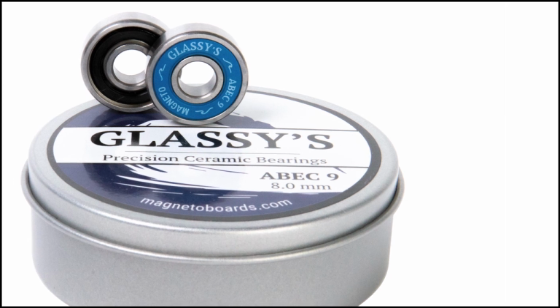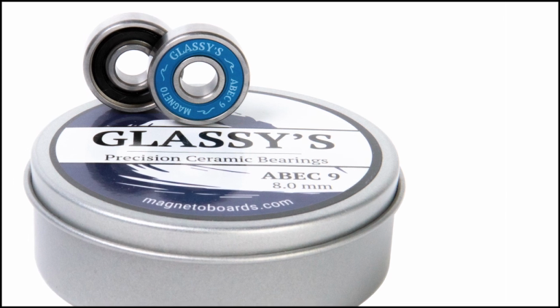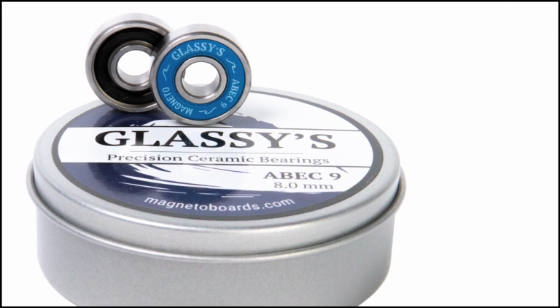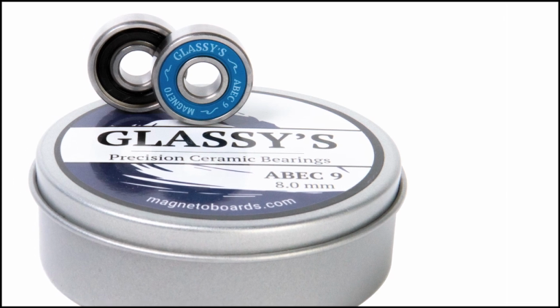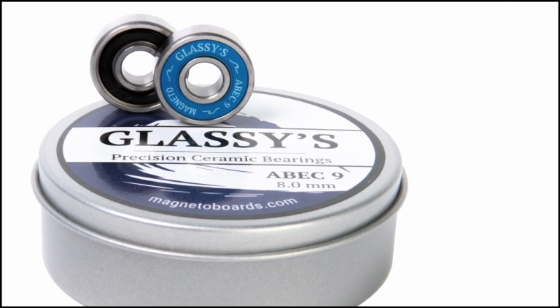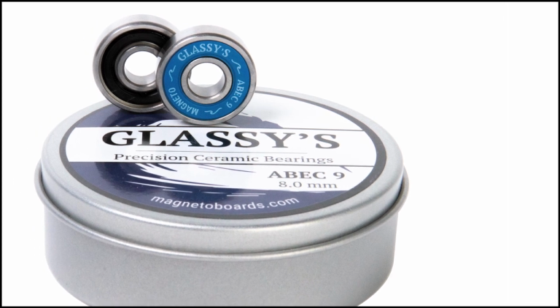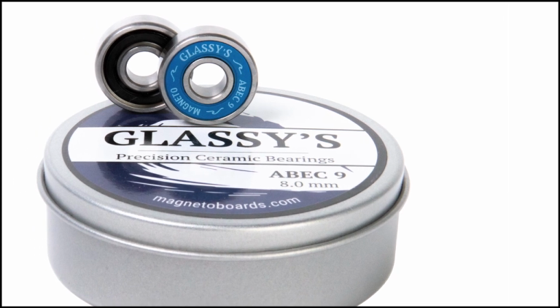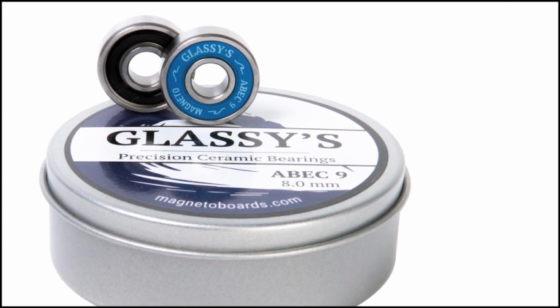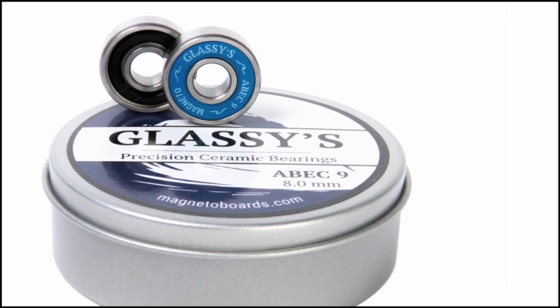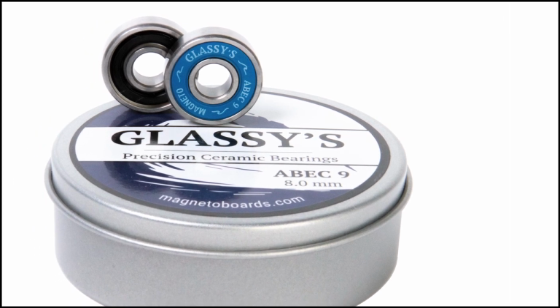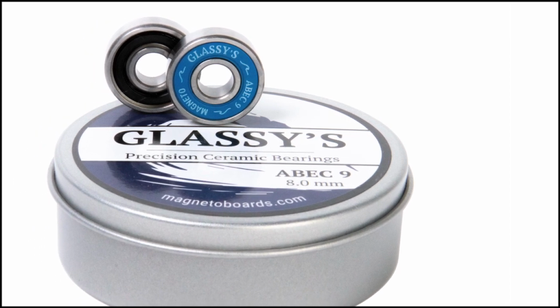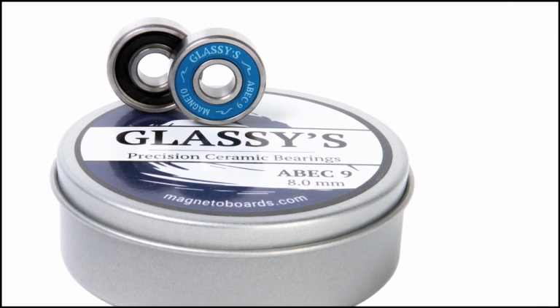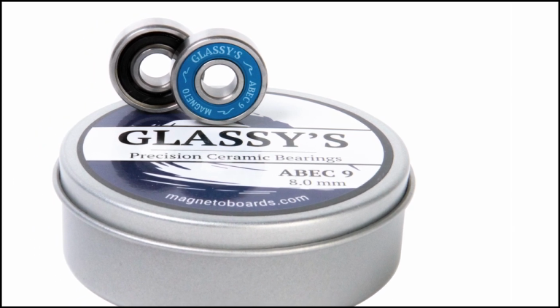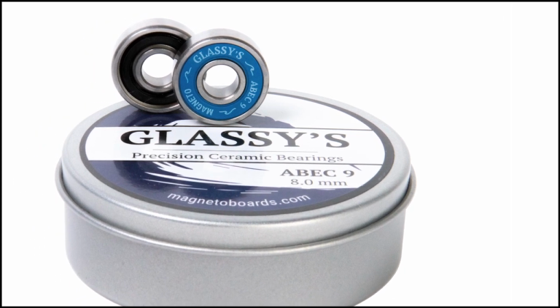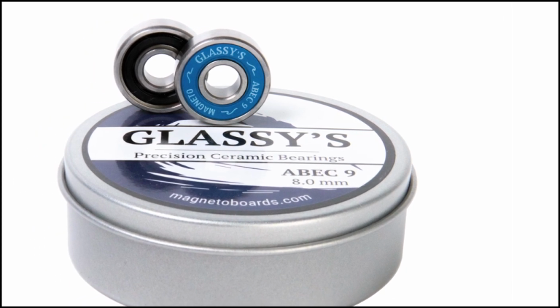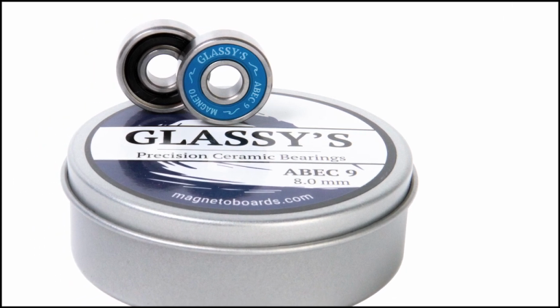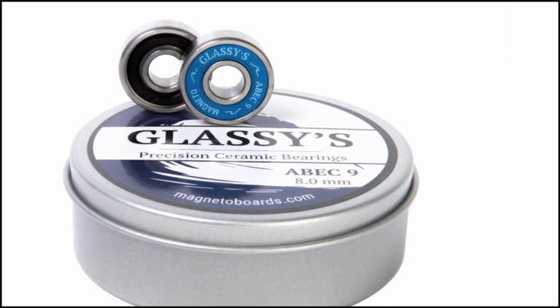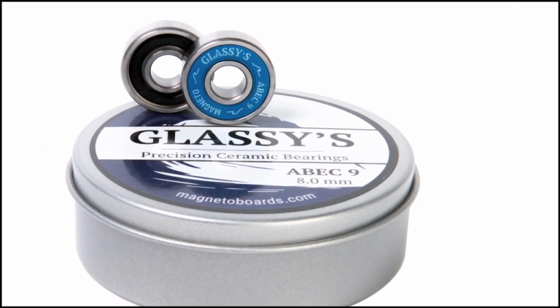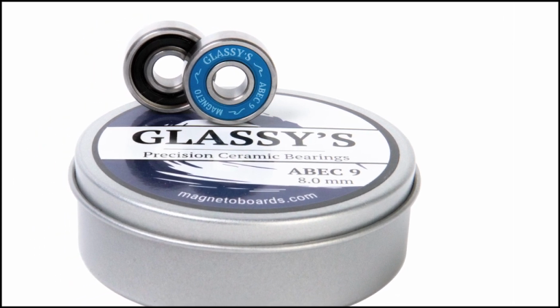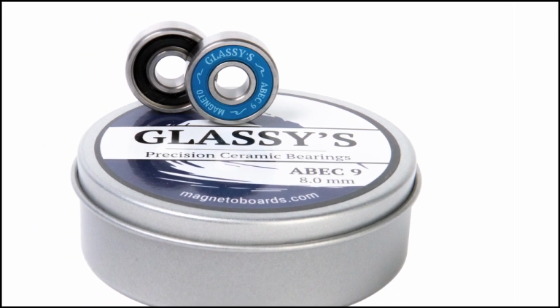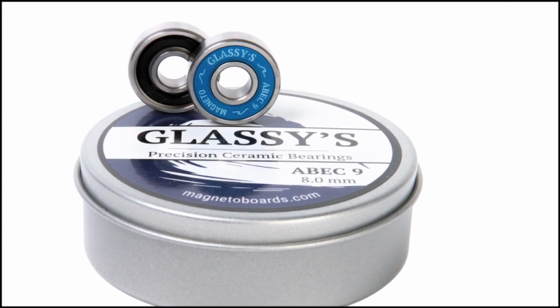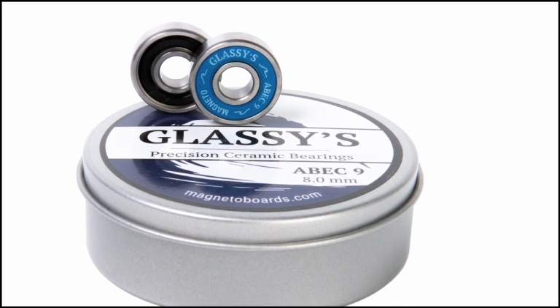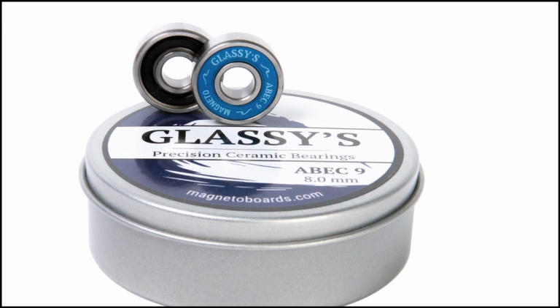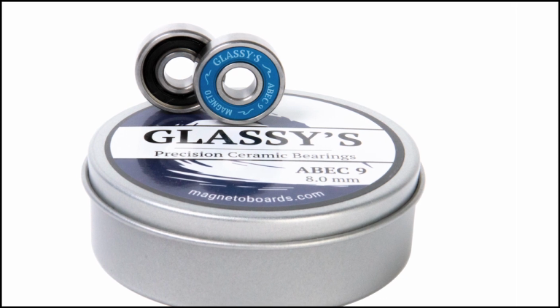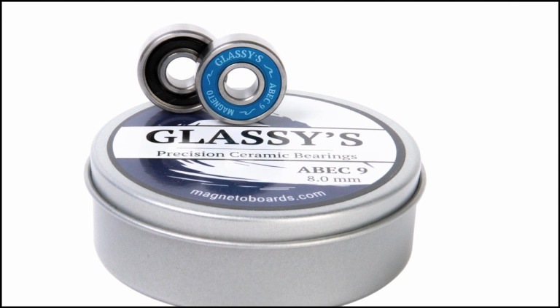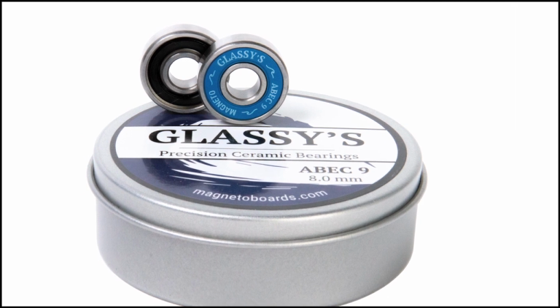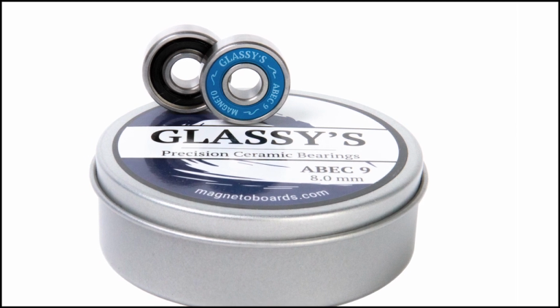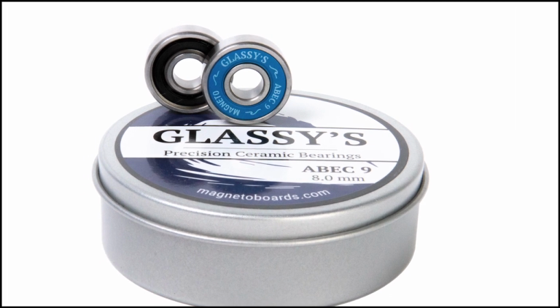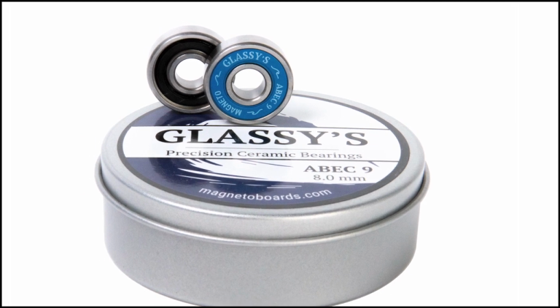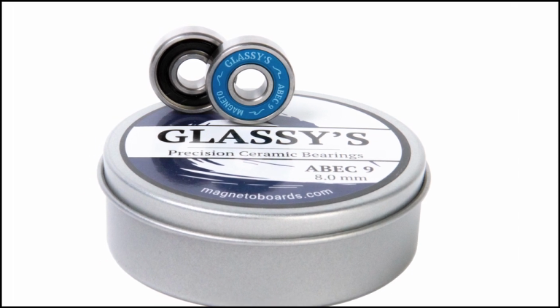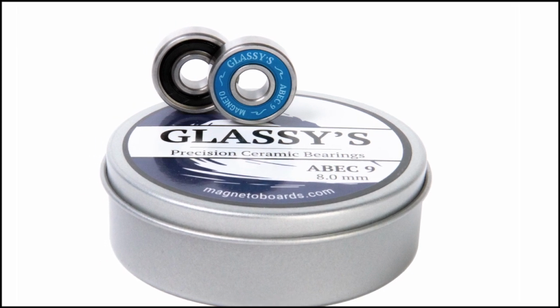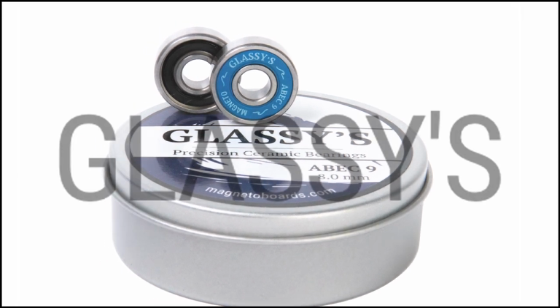The new Glasses bearings from Magneto. High performance, precision ABEC-9 ceramic skate bearings.